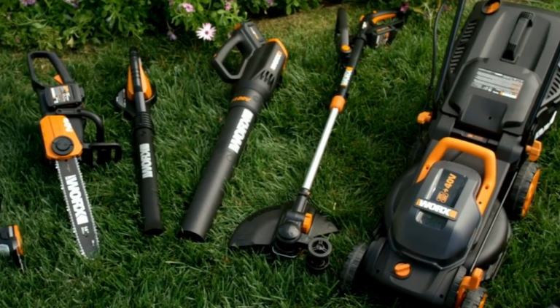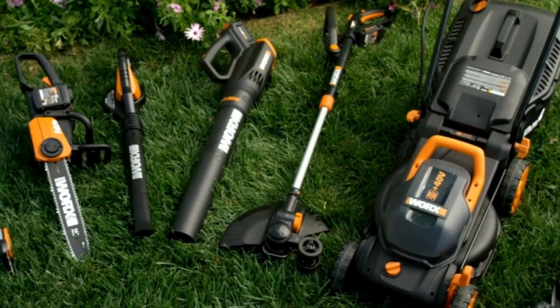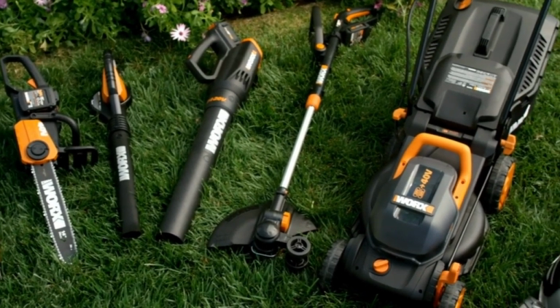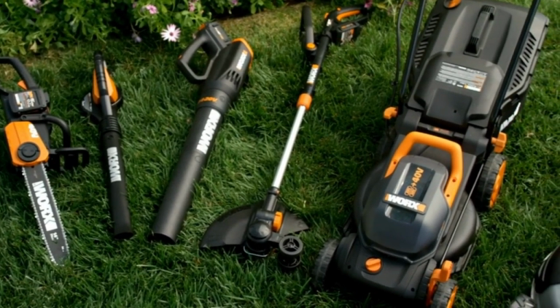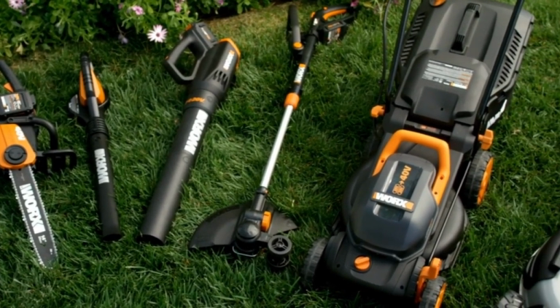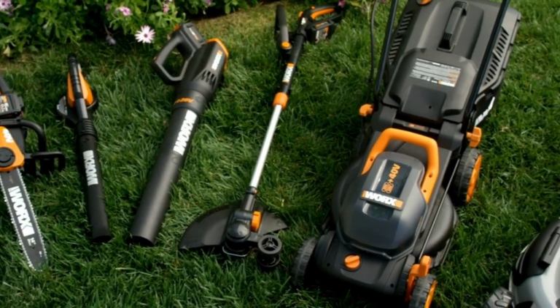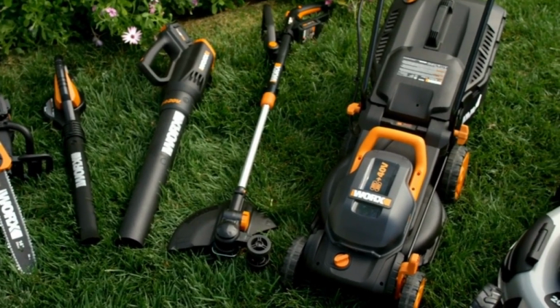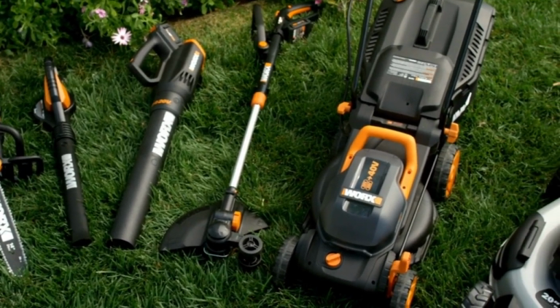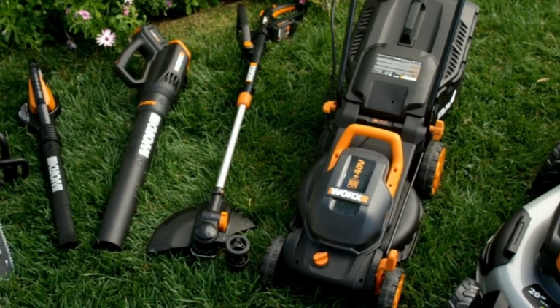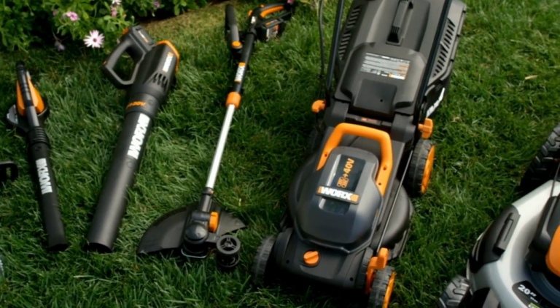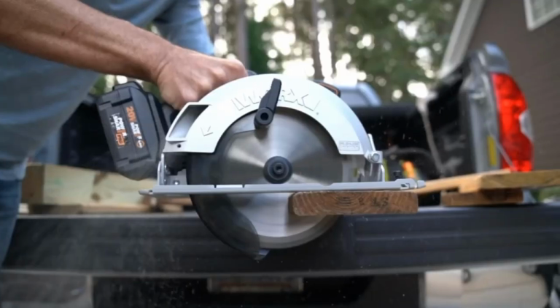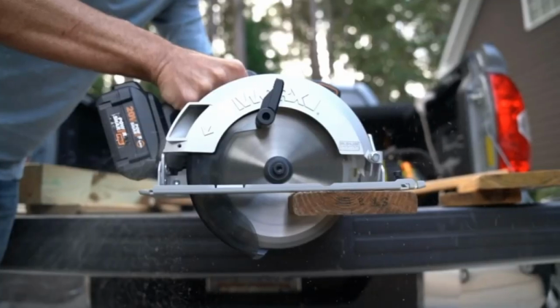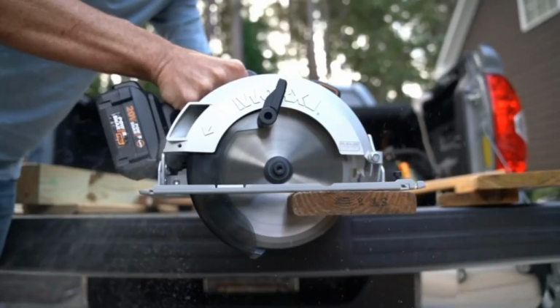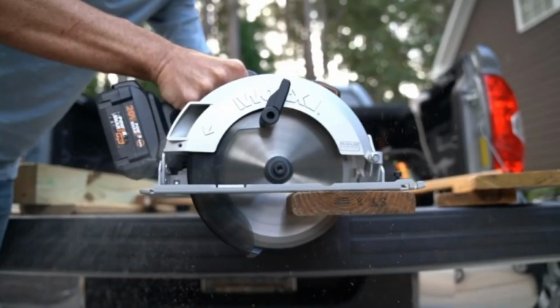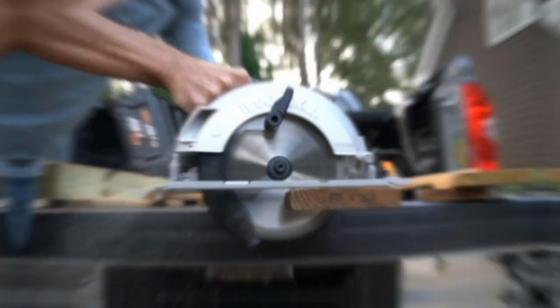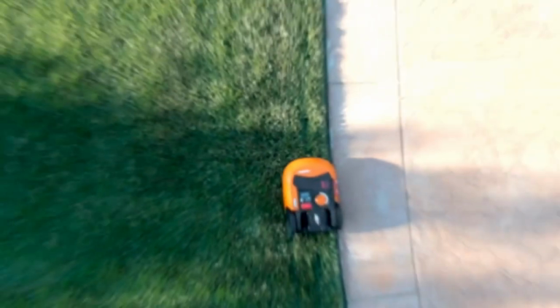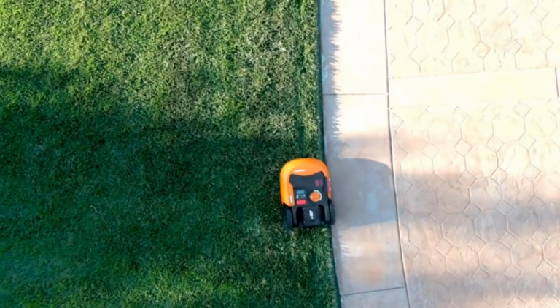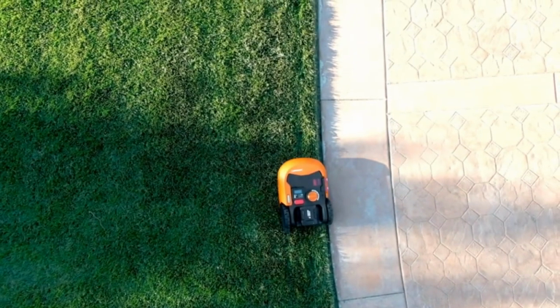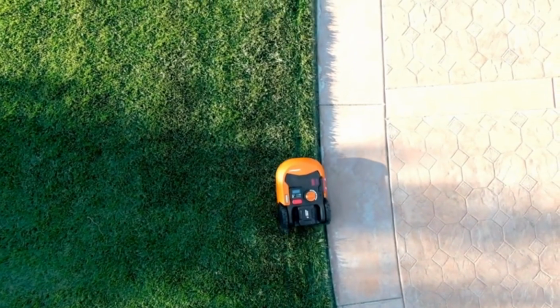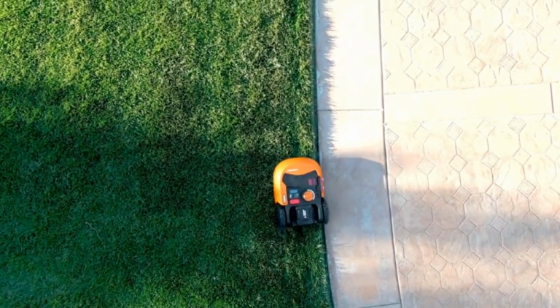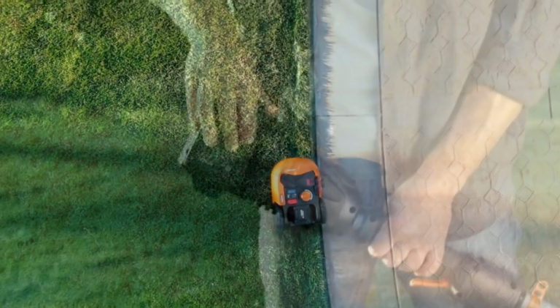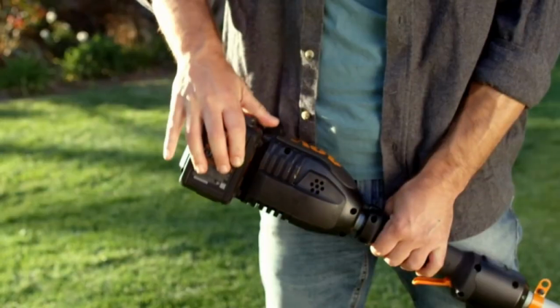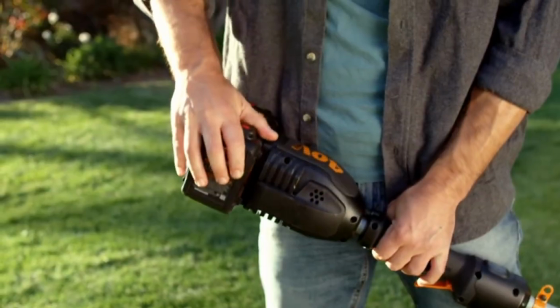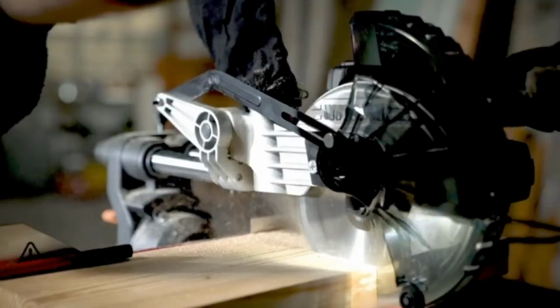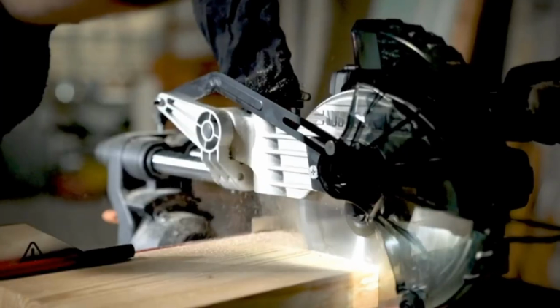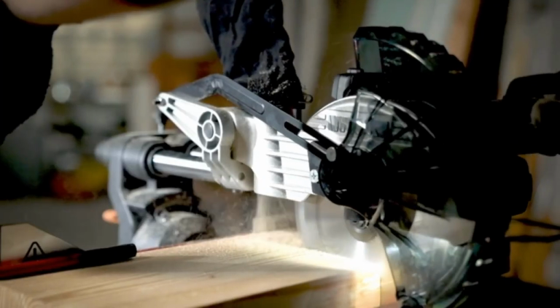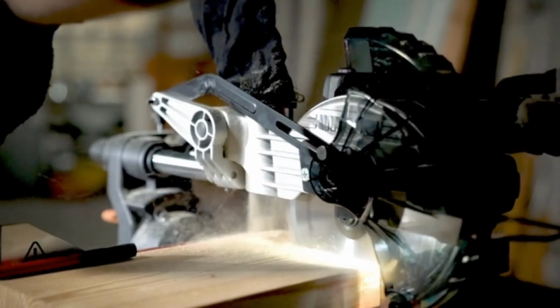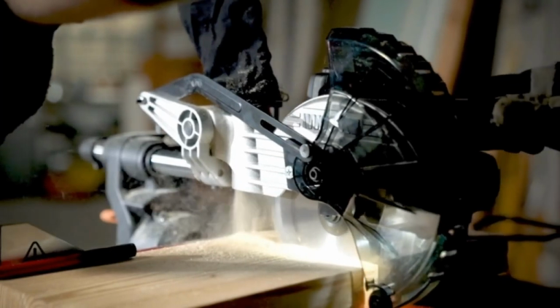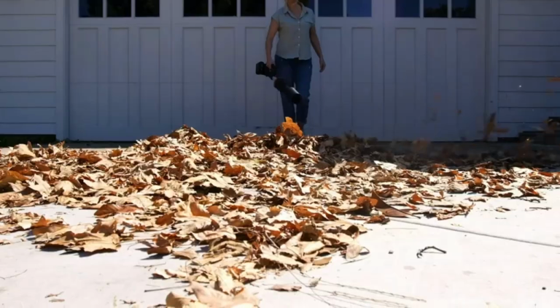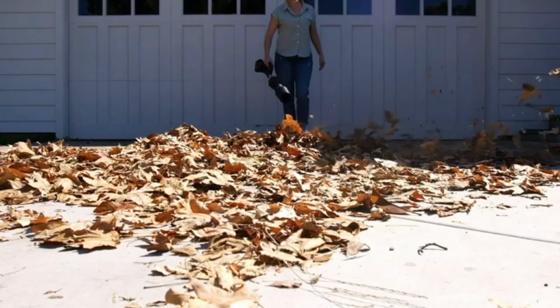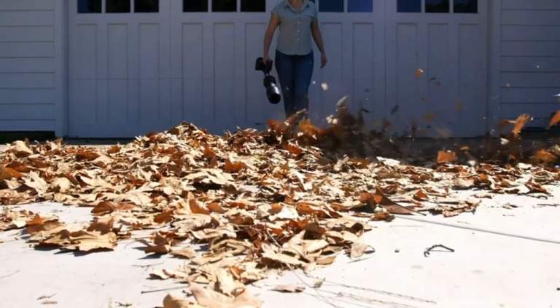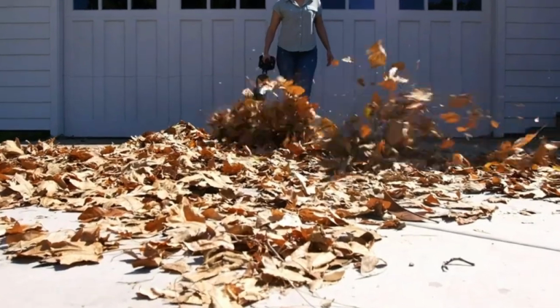That said, the battery did not last especially long compared to much of the competition during our assessments, and it does take a long time to charge.